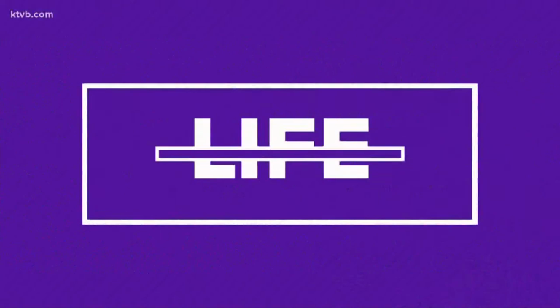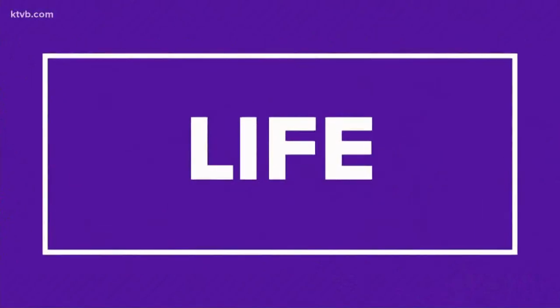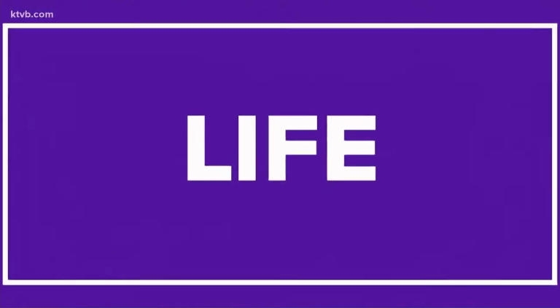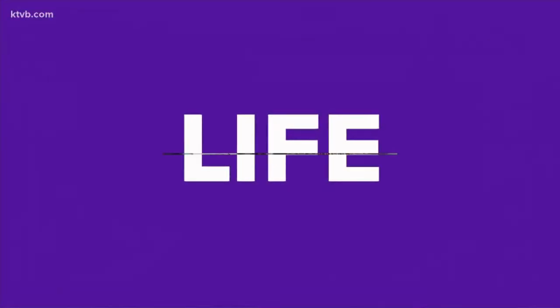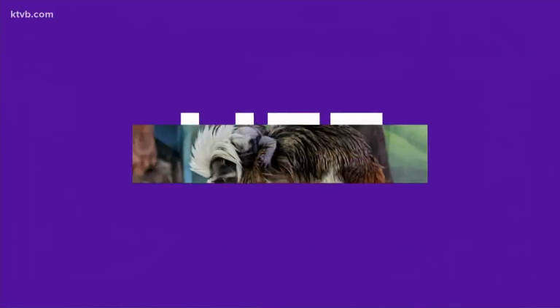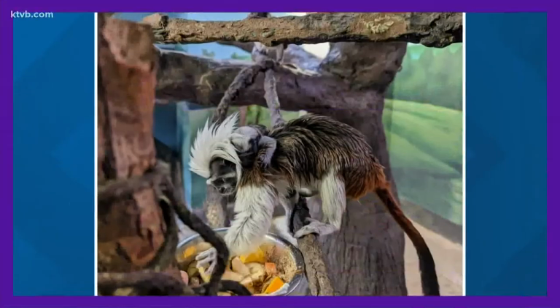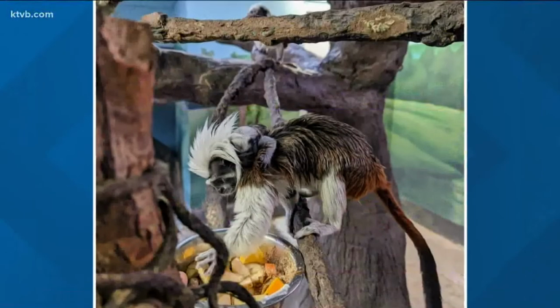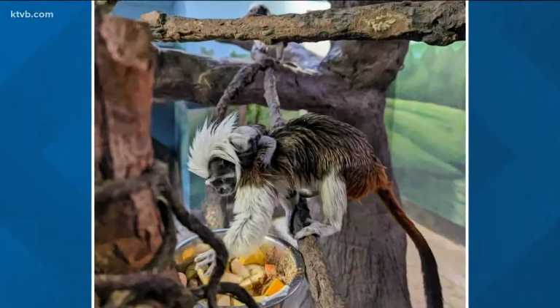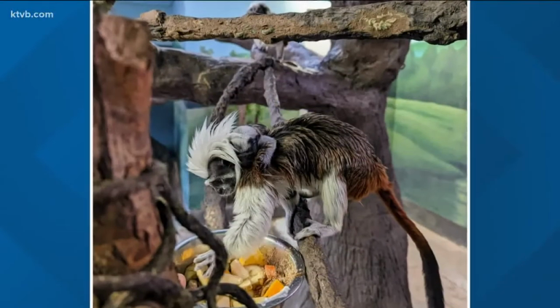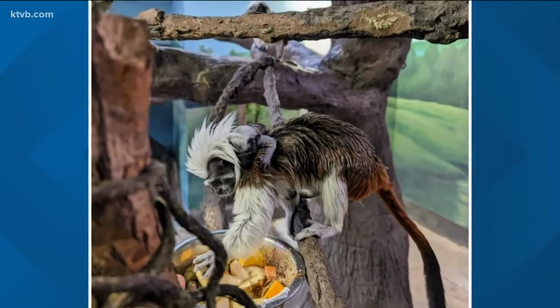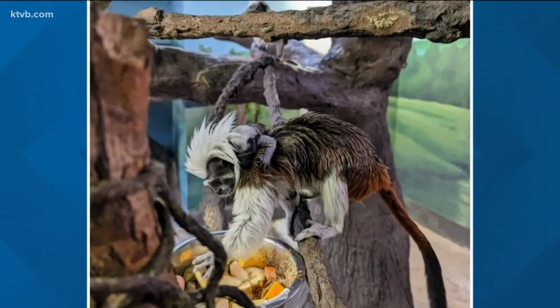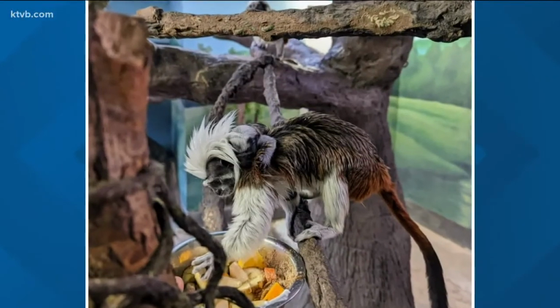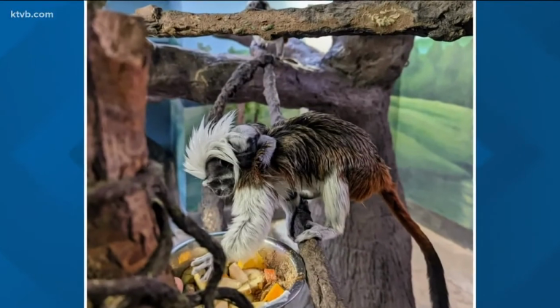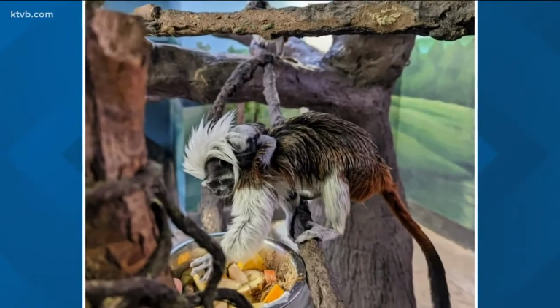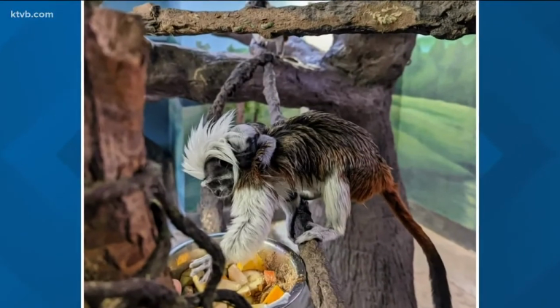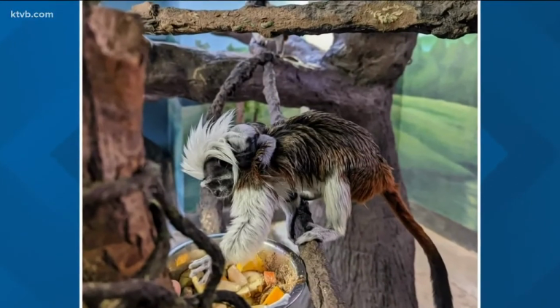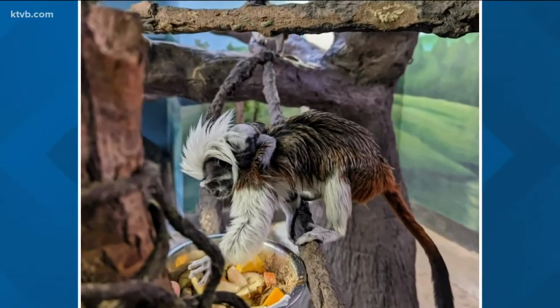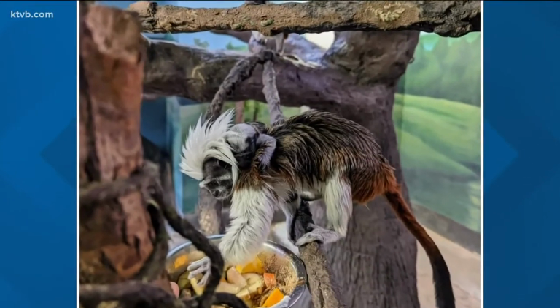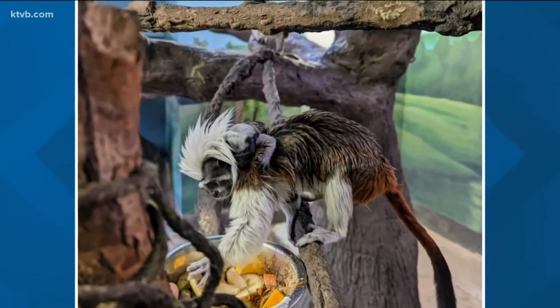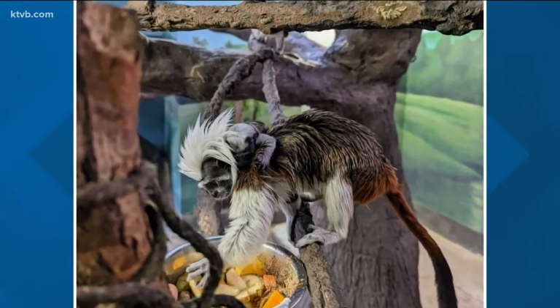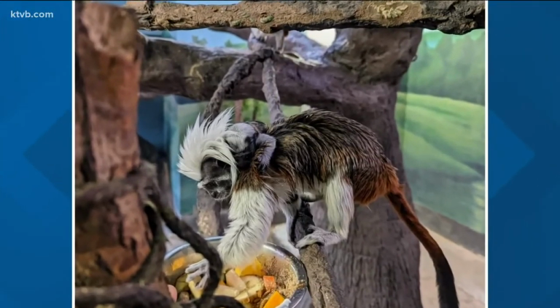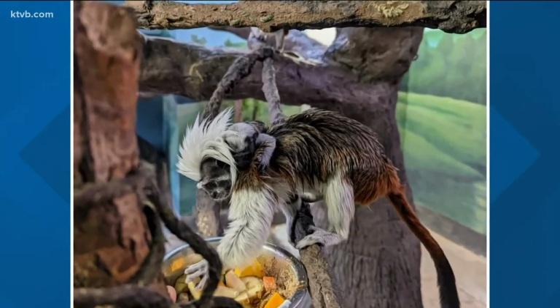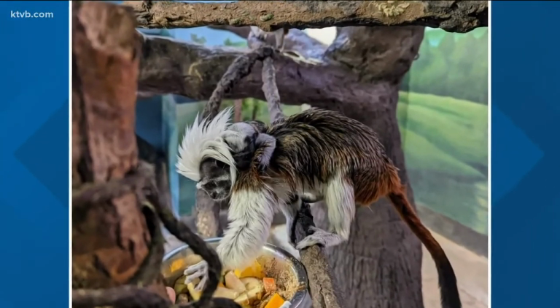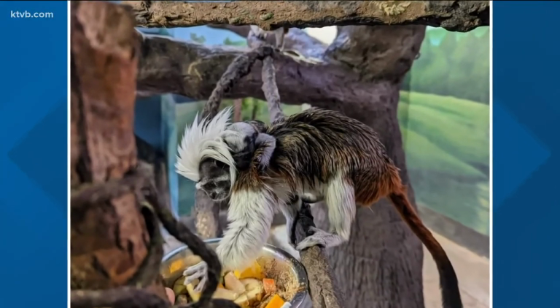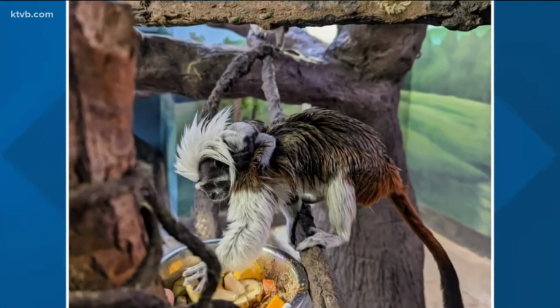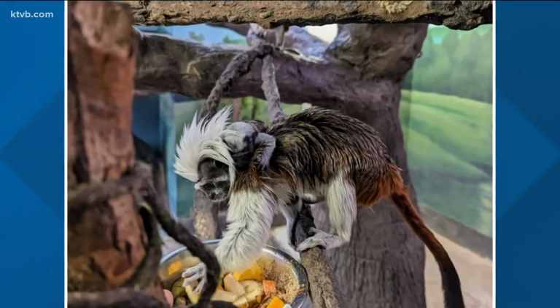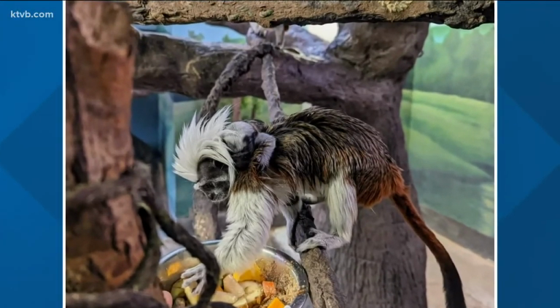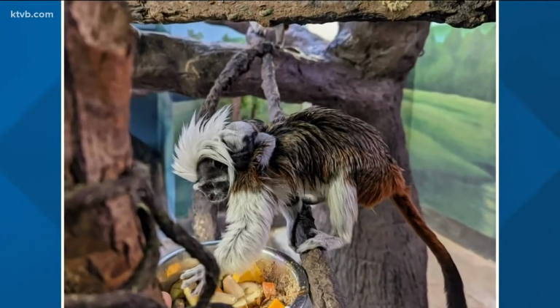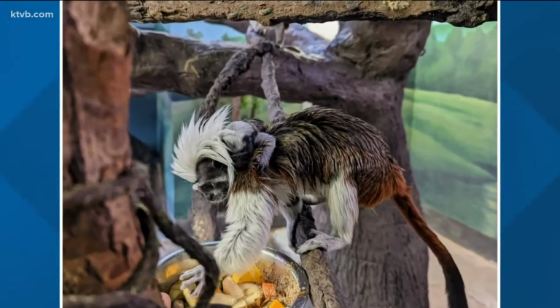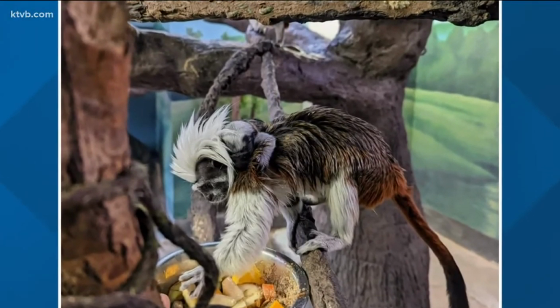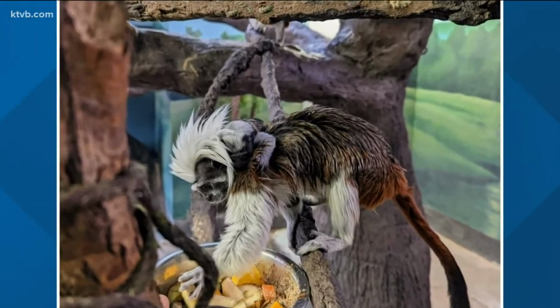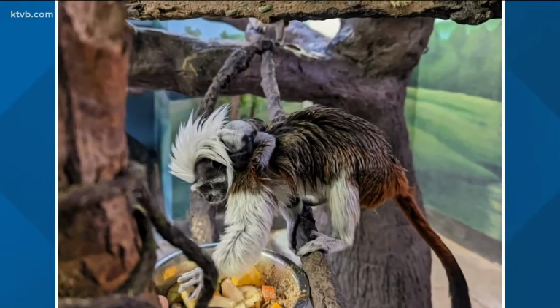They are pretty small compared to how big sturgeon get — they get massive. Look at this teeny tiny little baby.